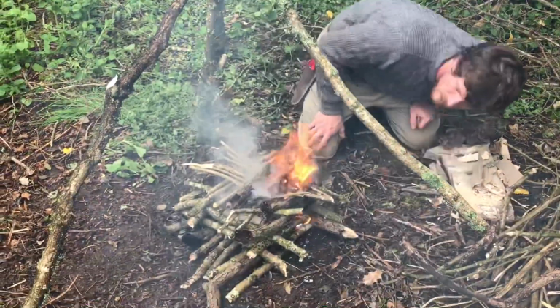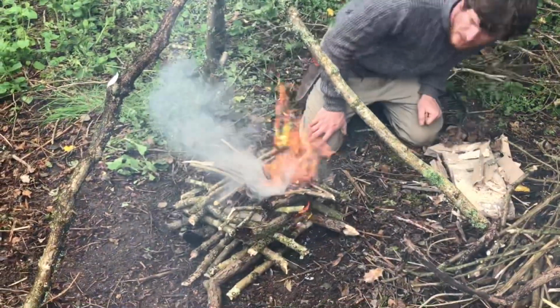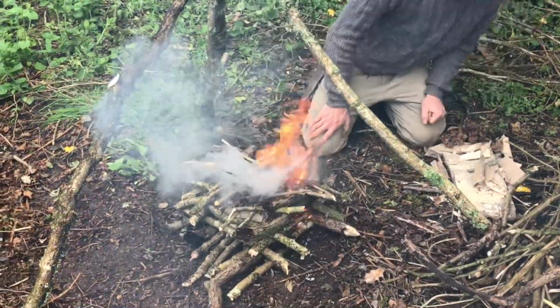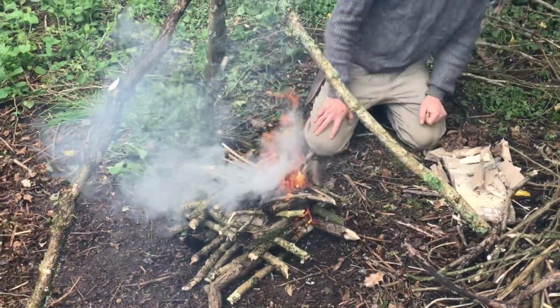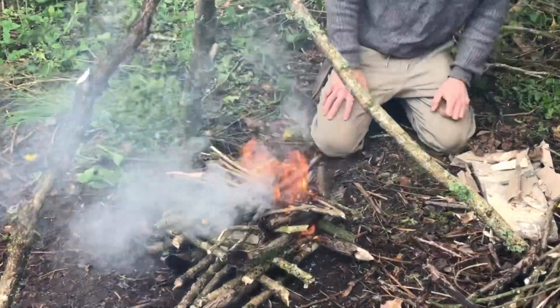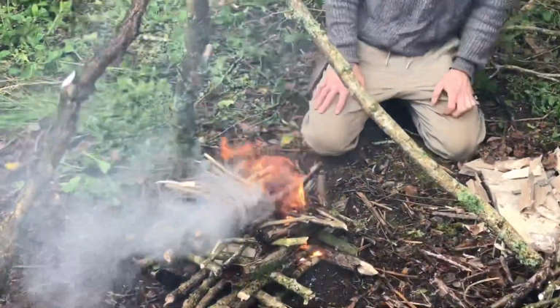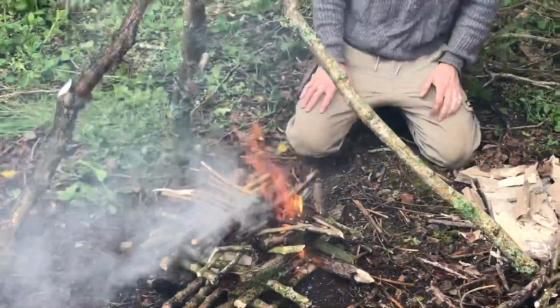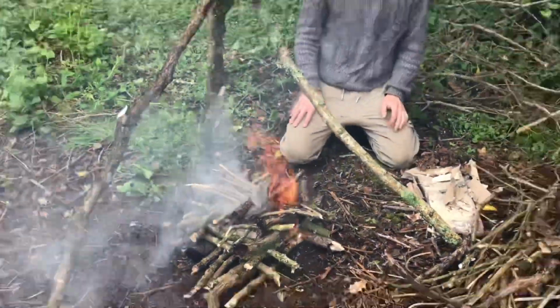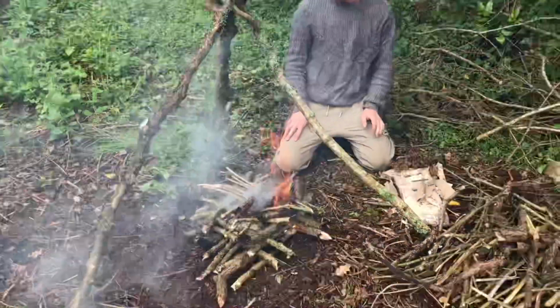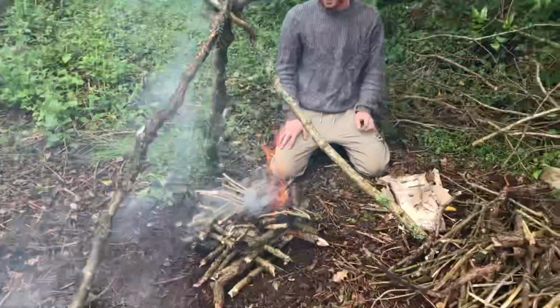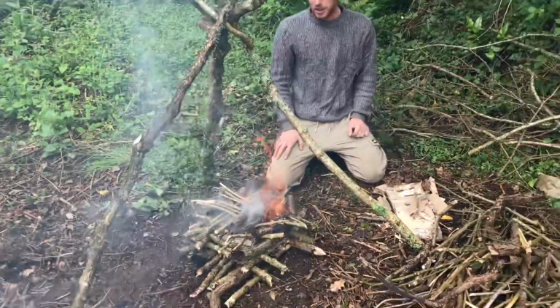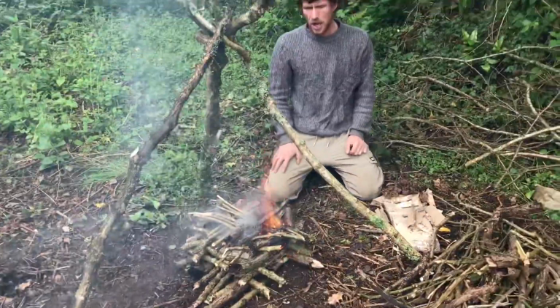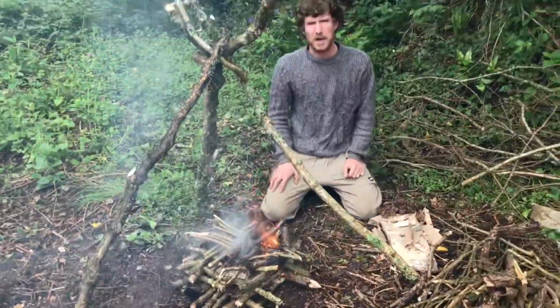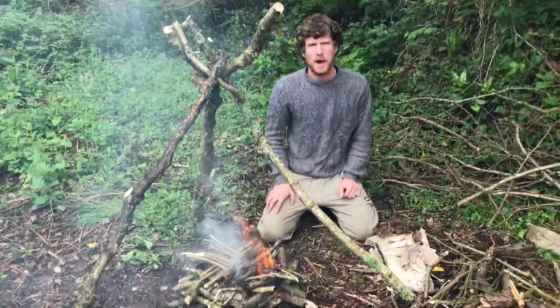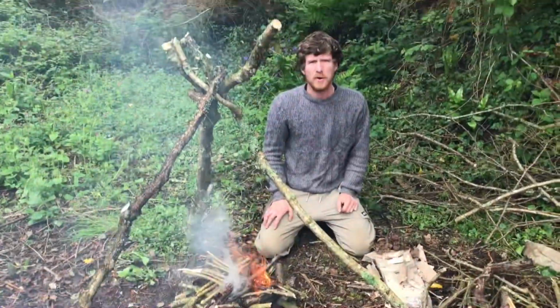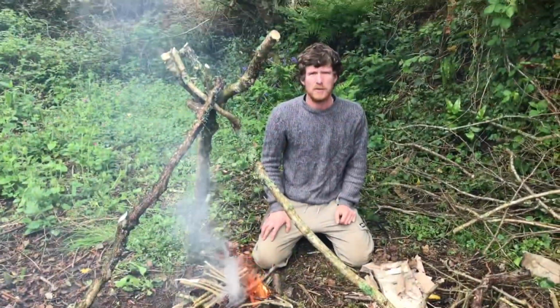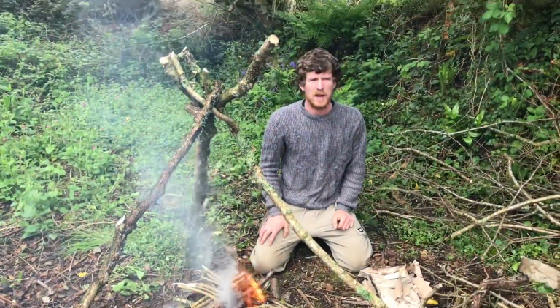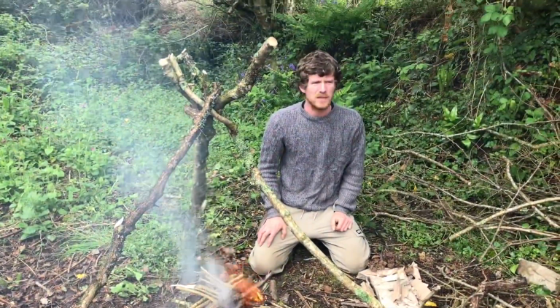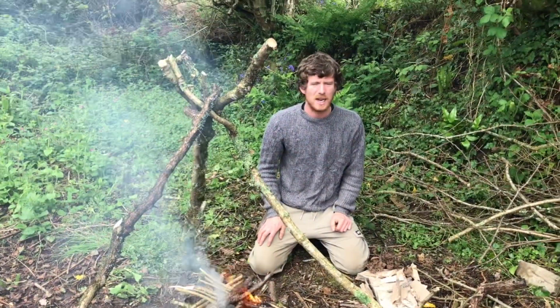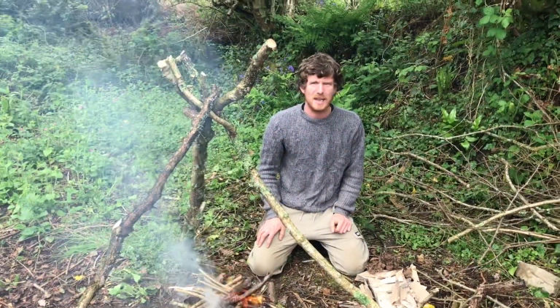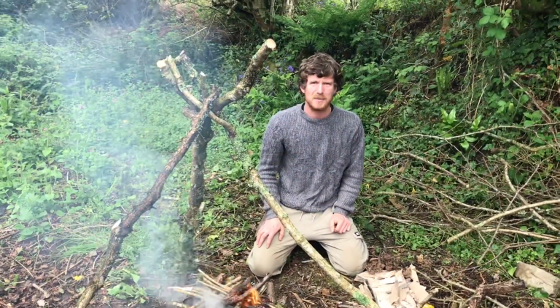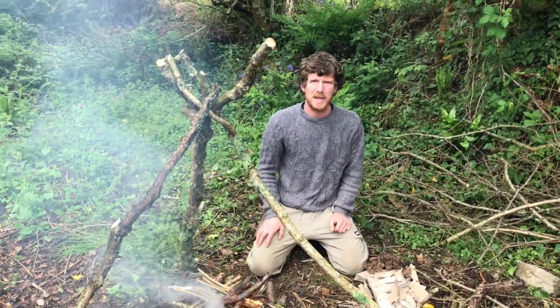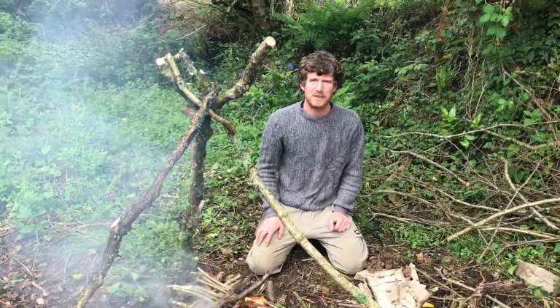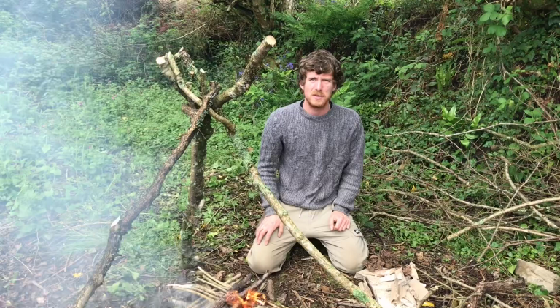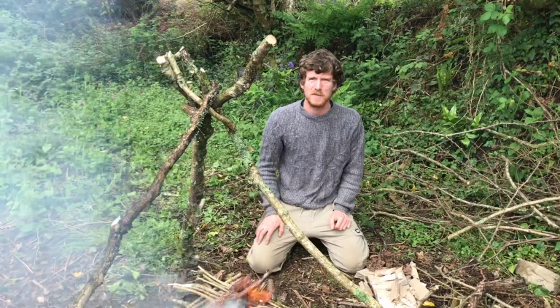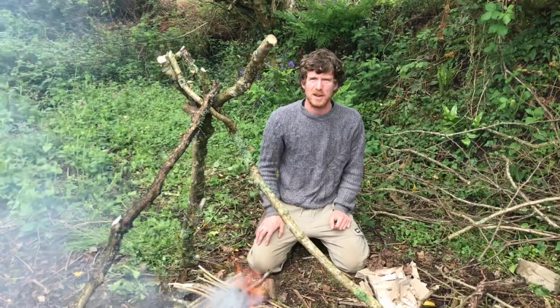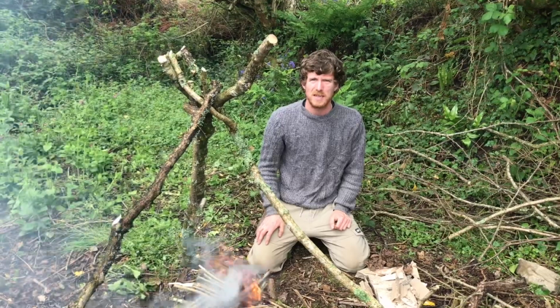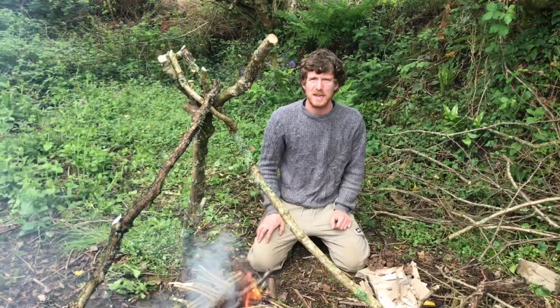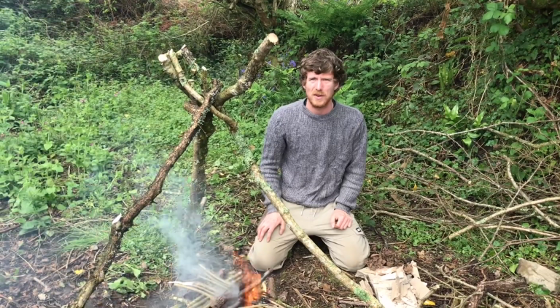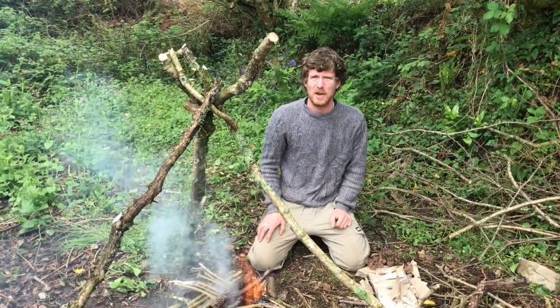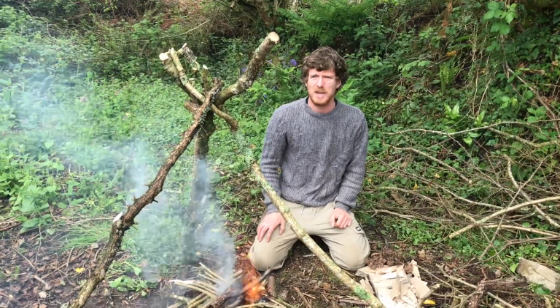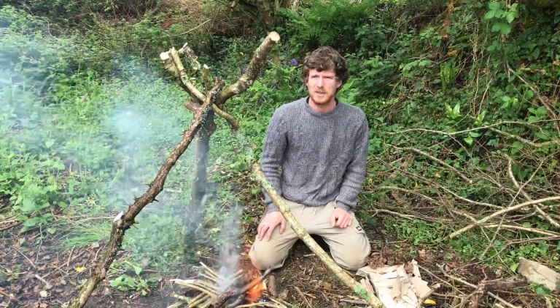The fire's going well now. Time to collect some nettles for our stinging nettle soup.